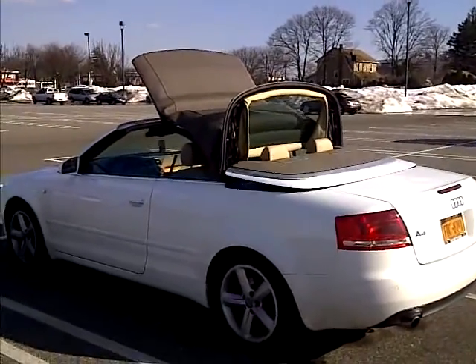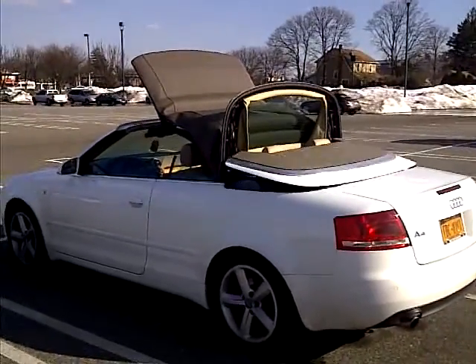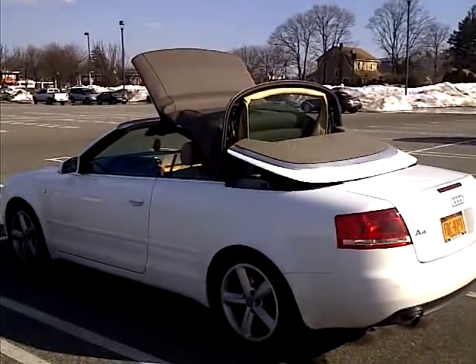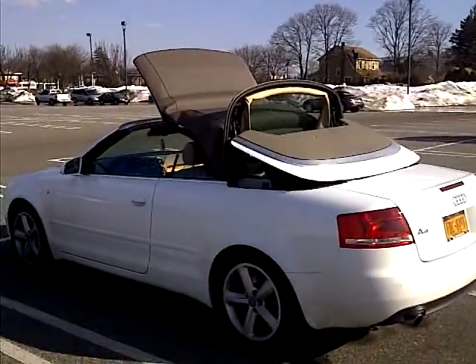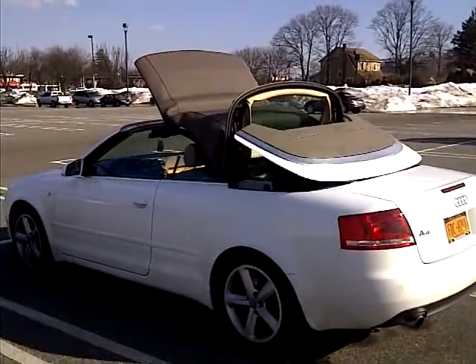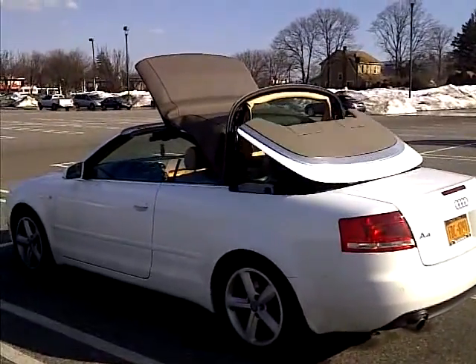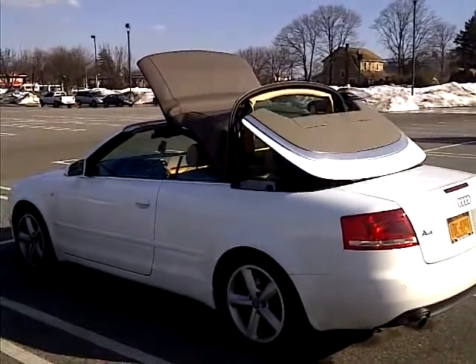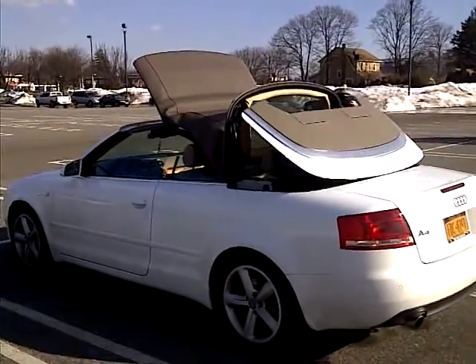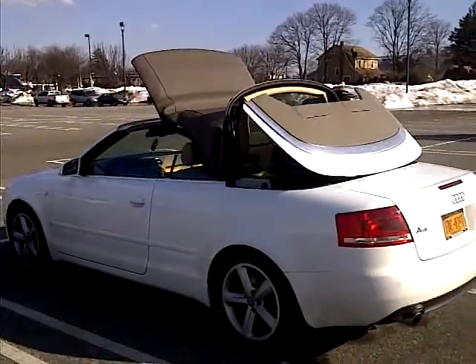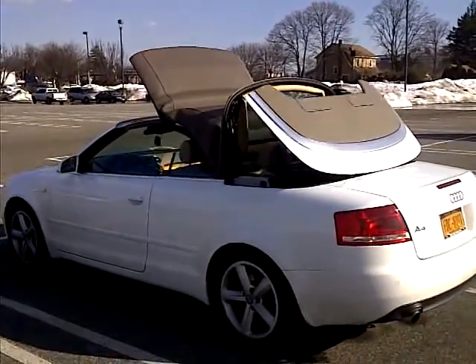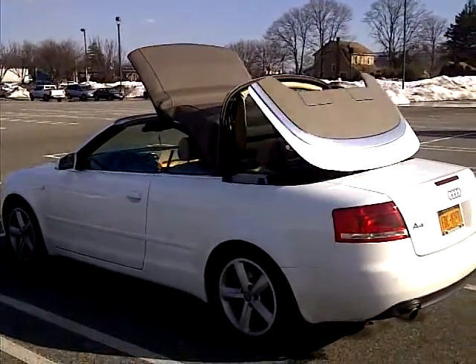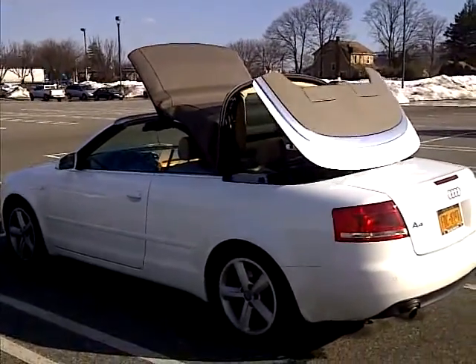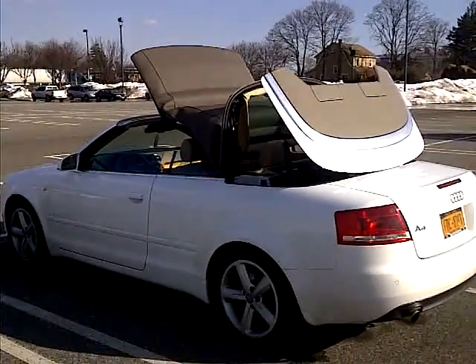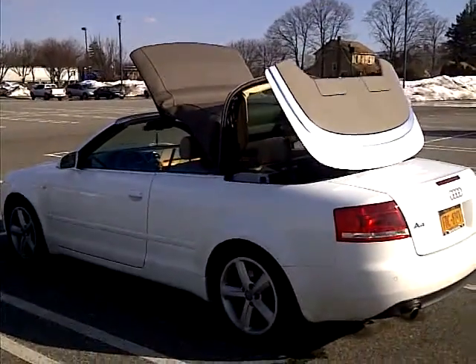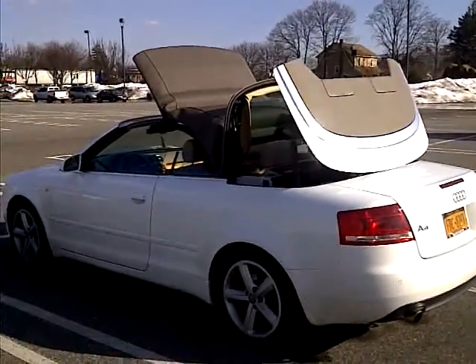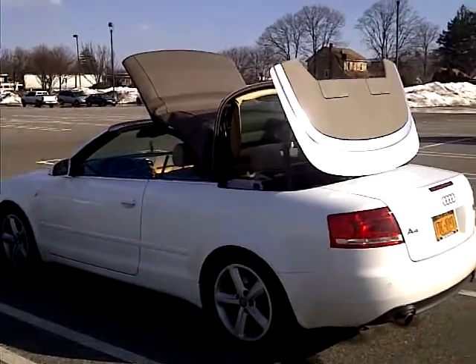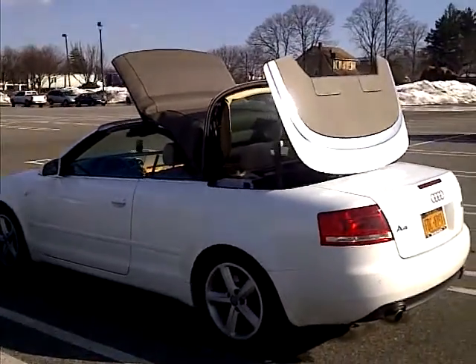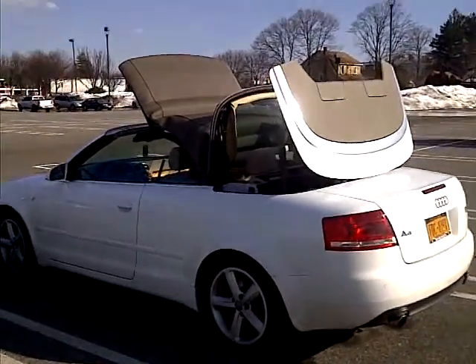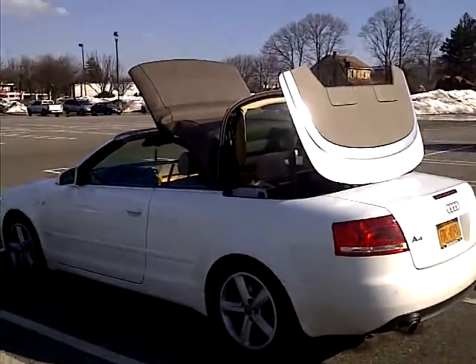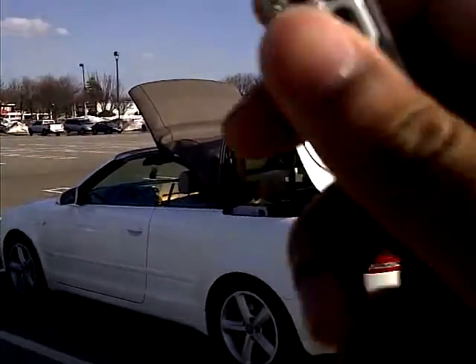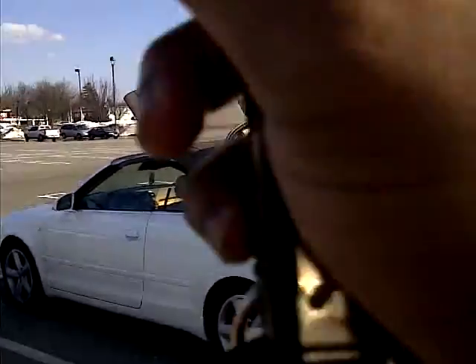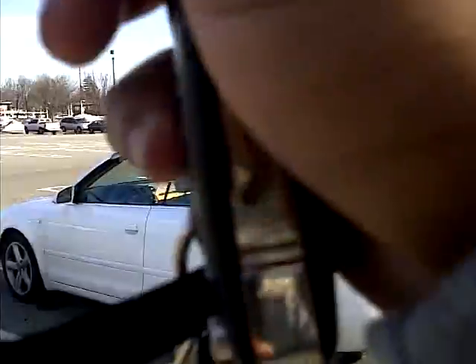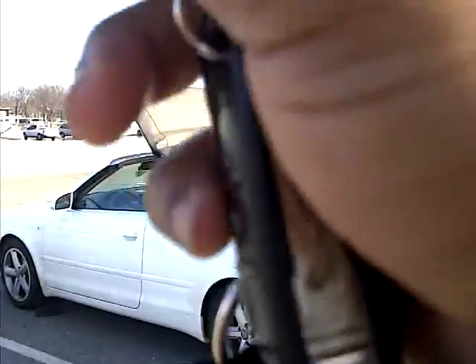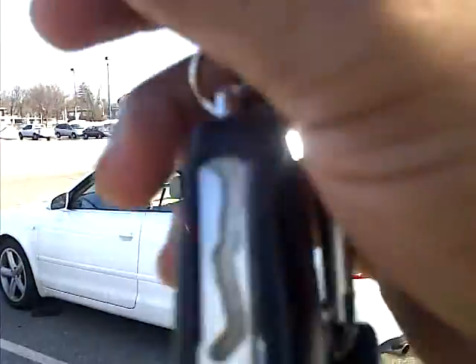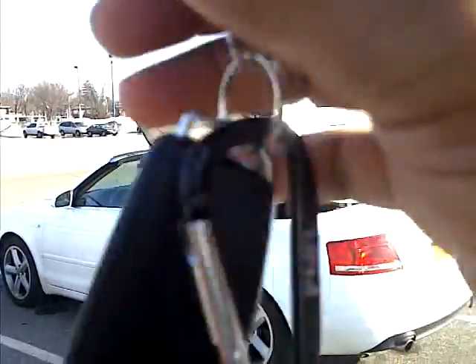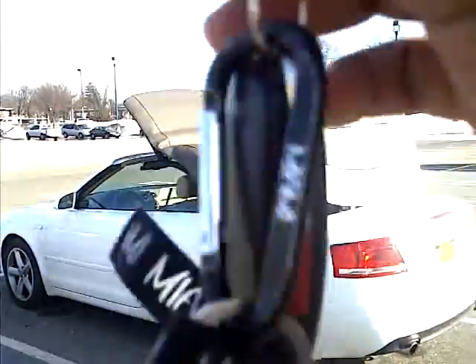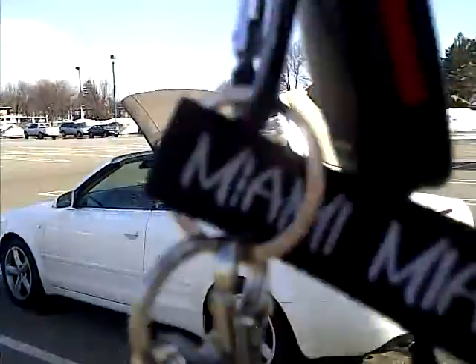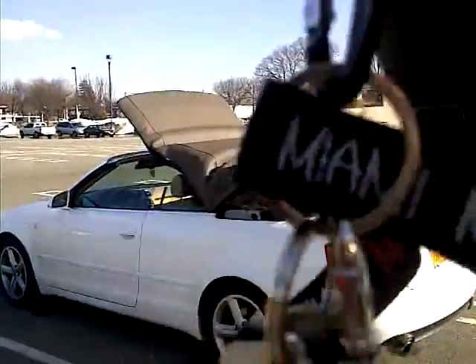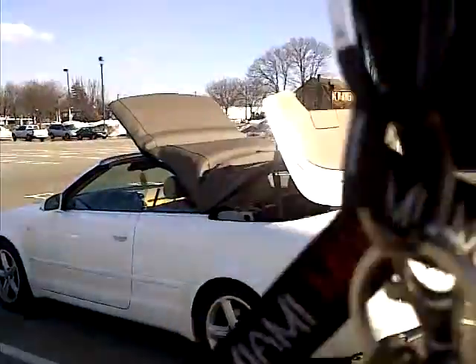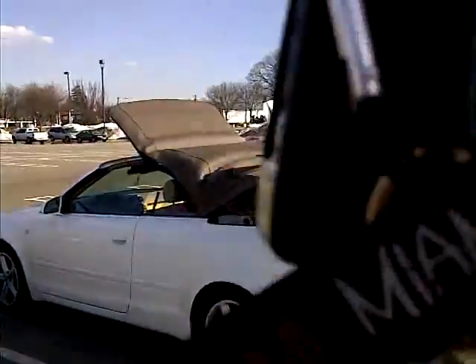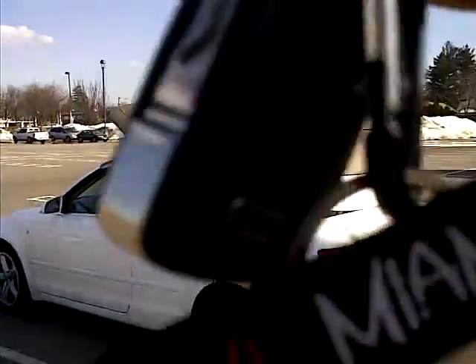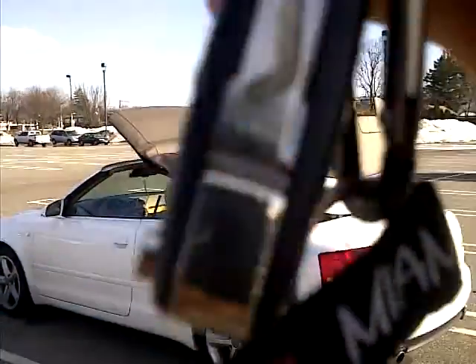Nobody's in the car. The car is off. Keys are in my pocket — right here. Keys right there.